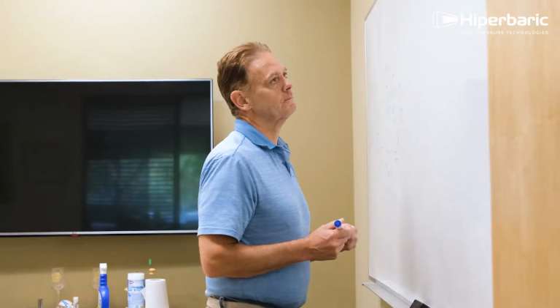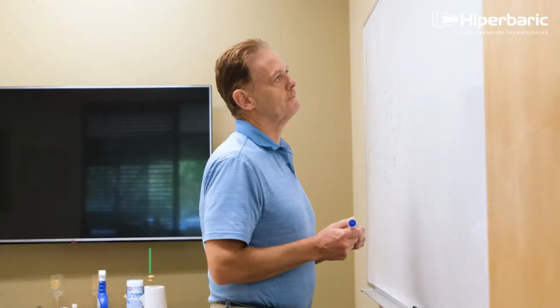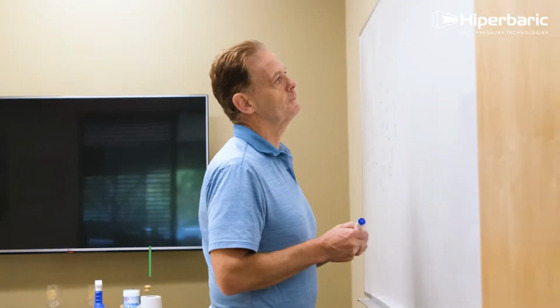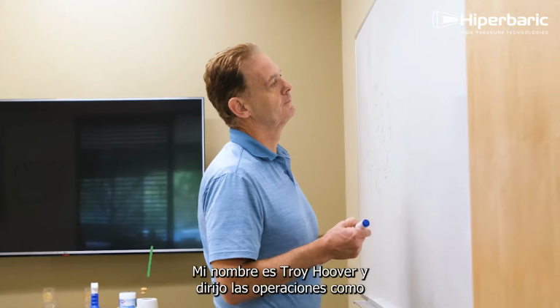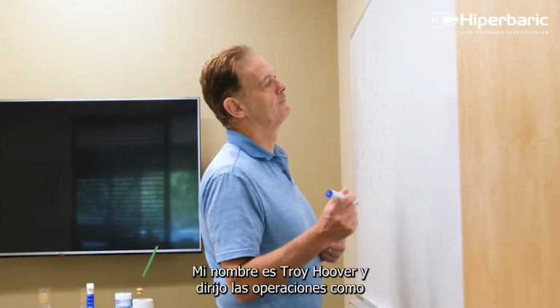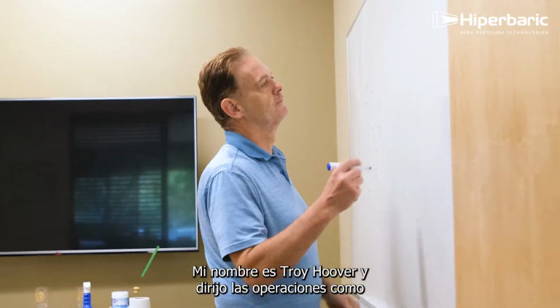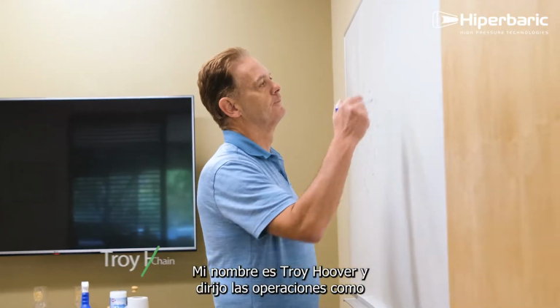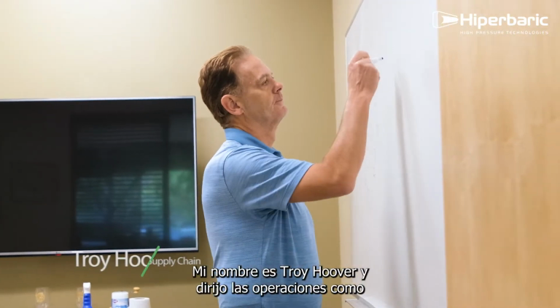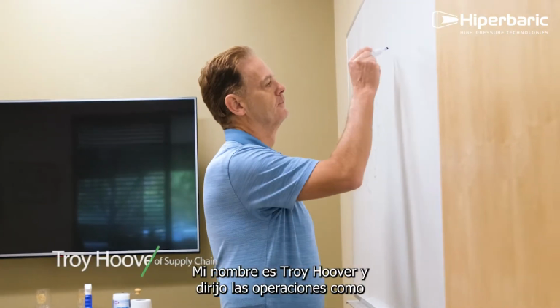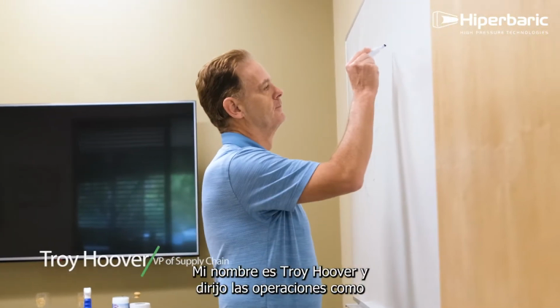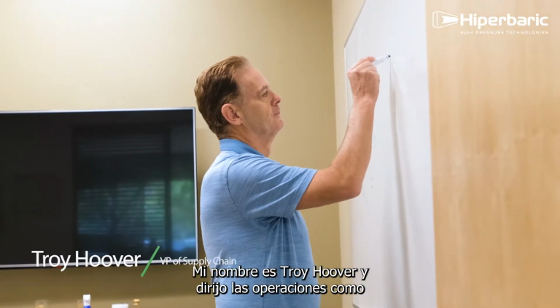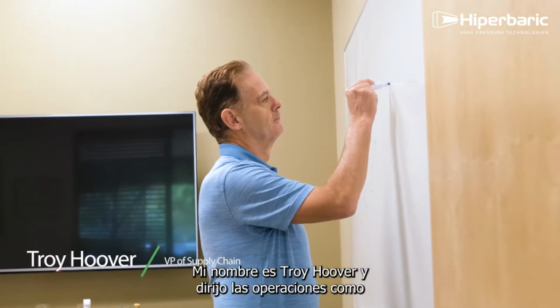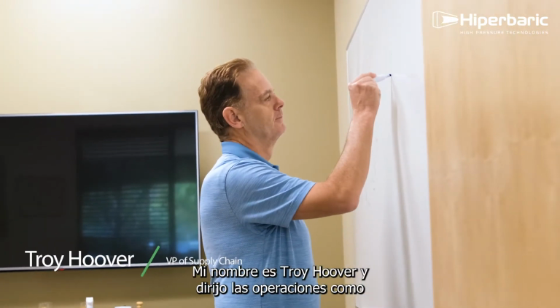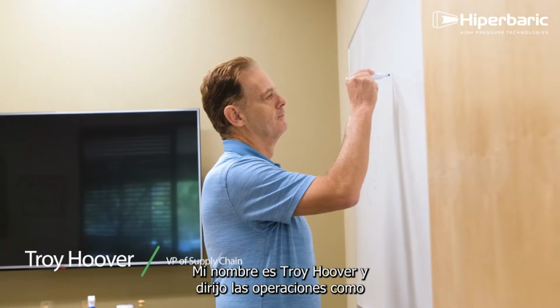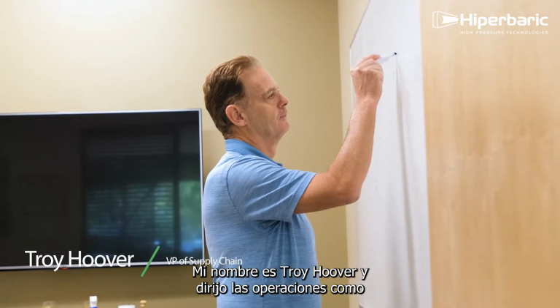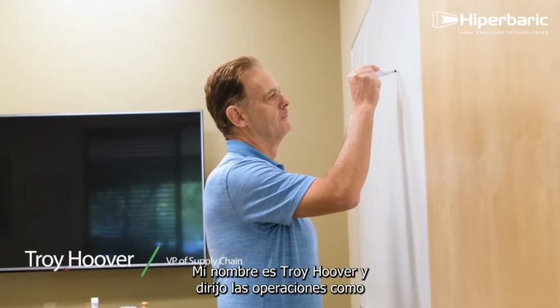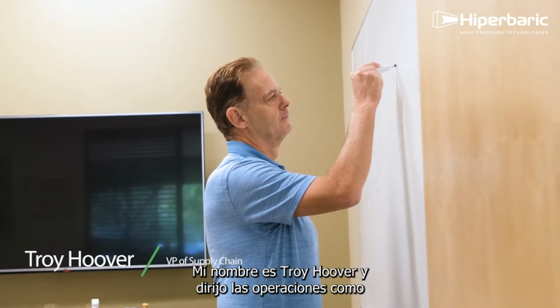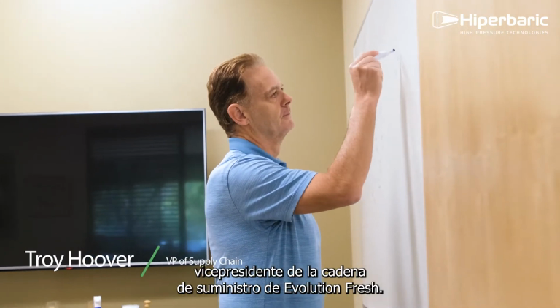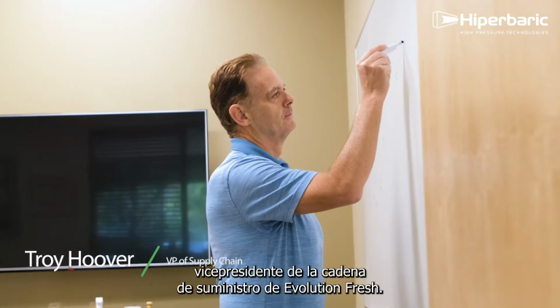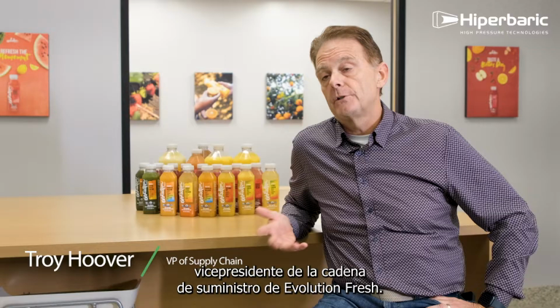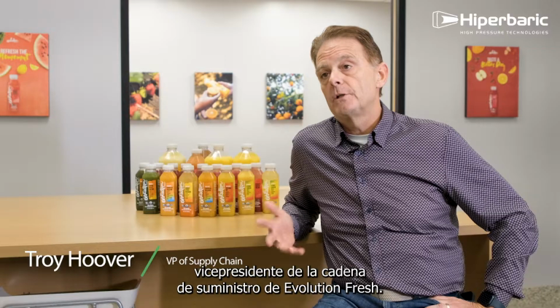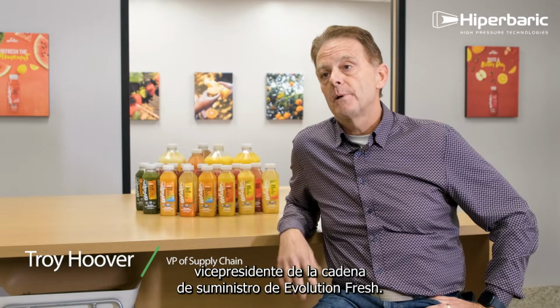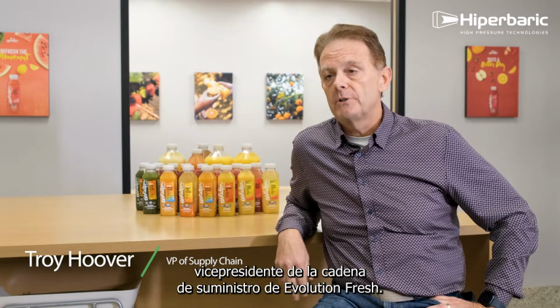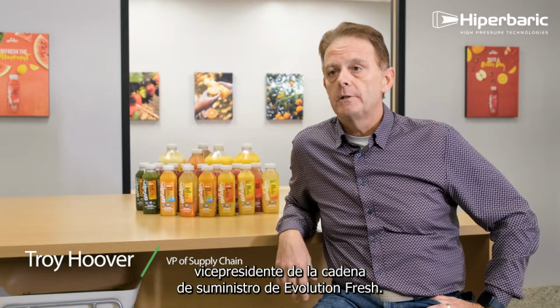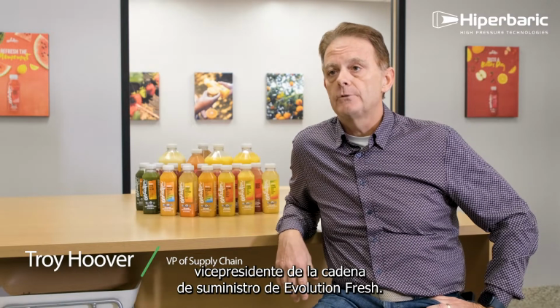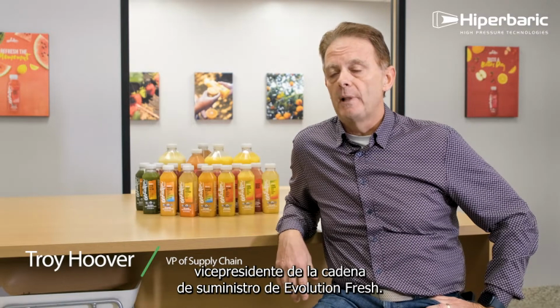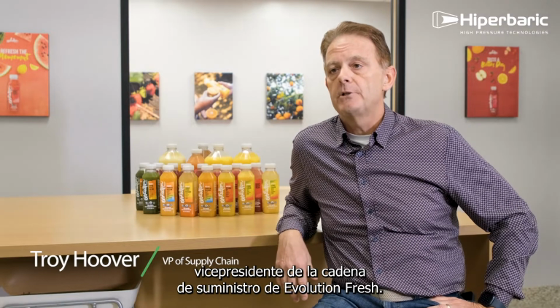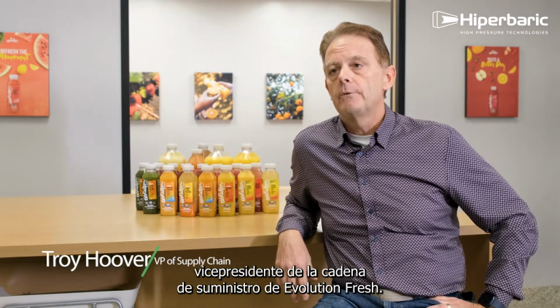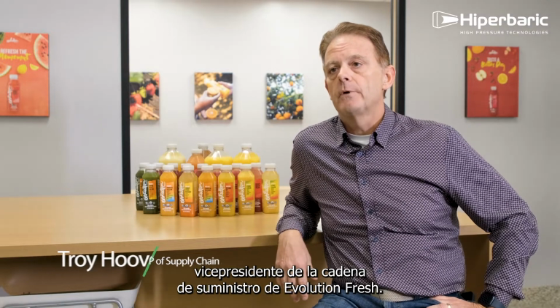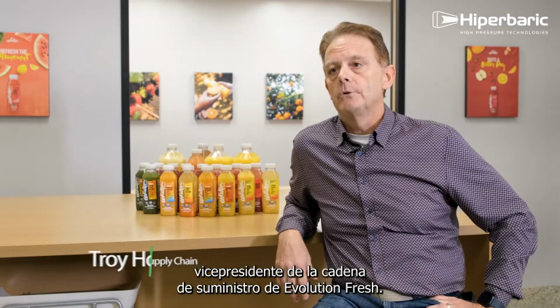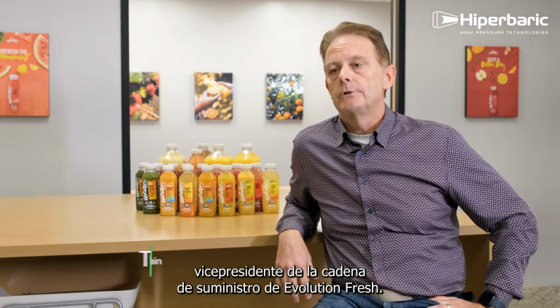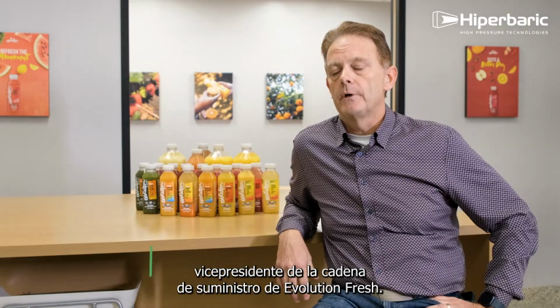My name is Troy Hoover and I lead the operations as the Vice President of Supply Chain for Evolution Fresh.